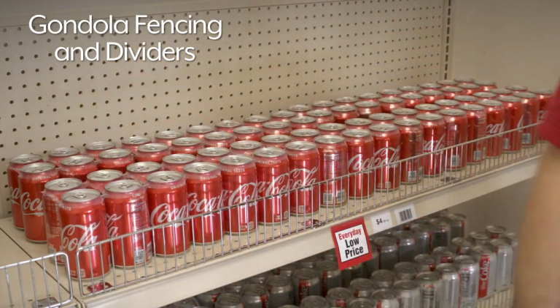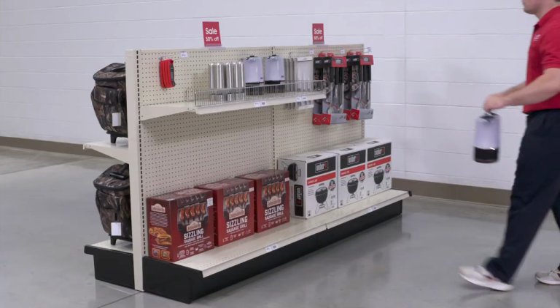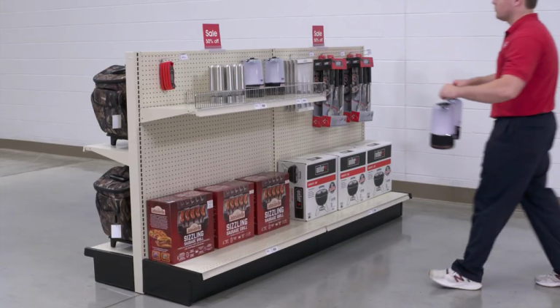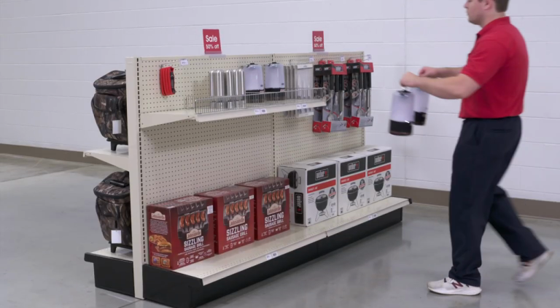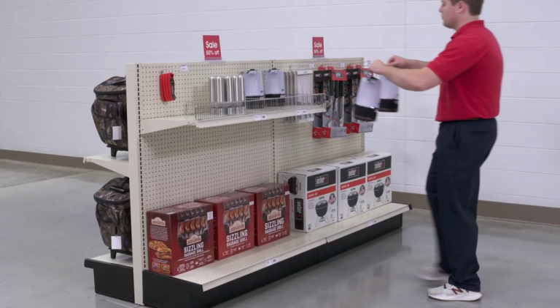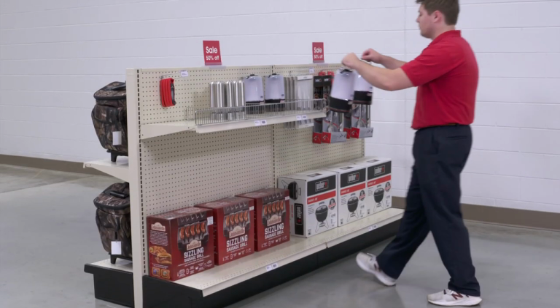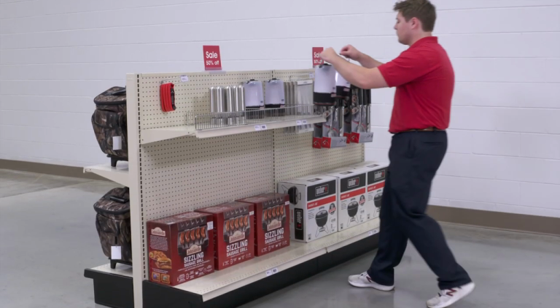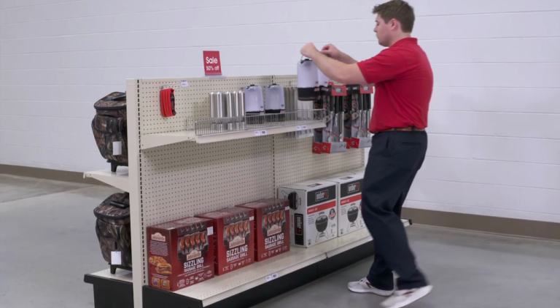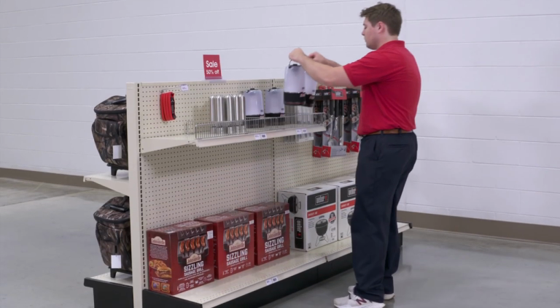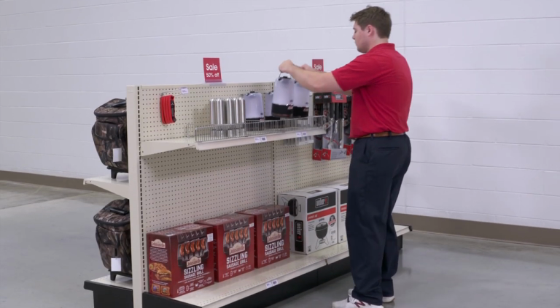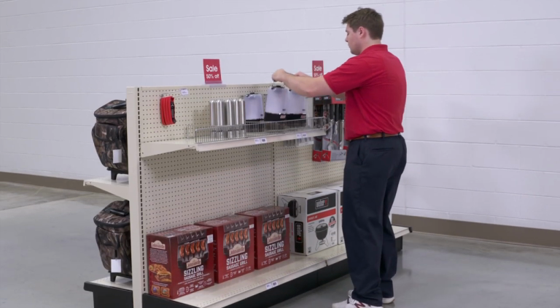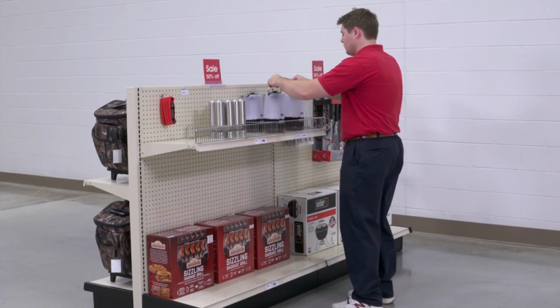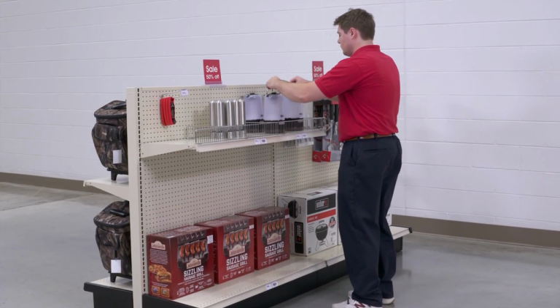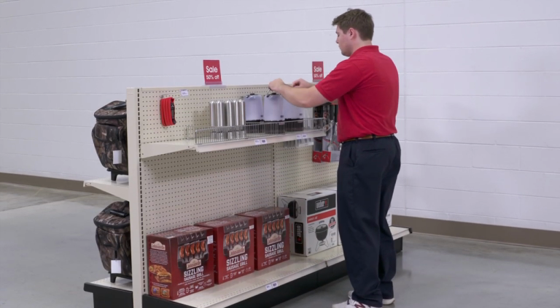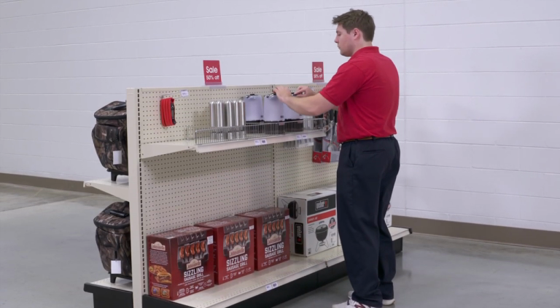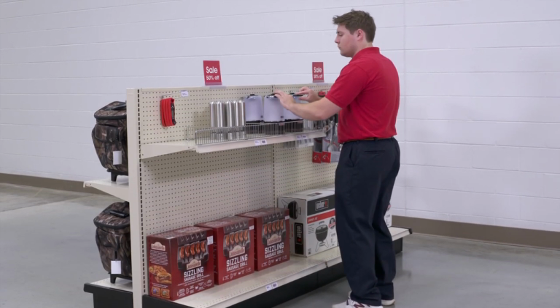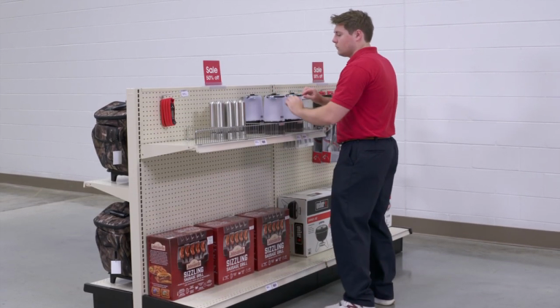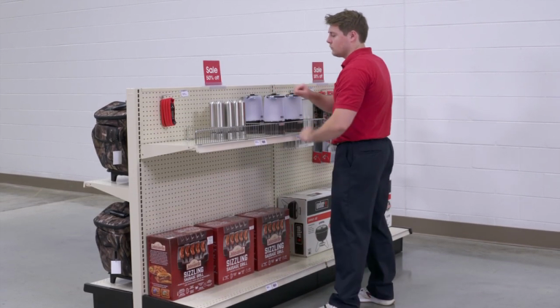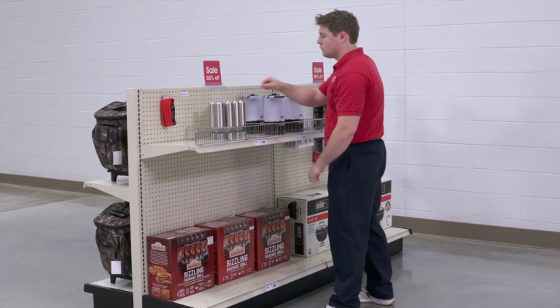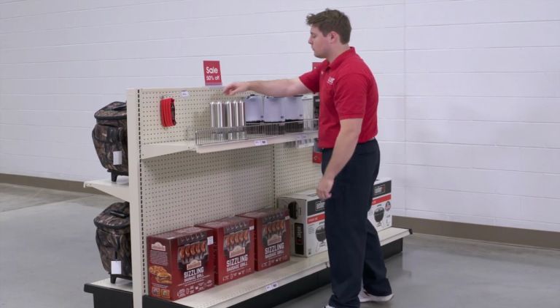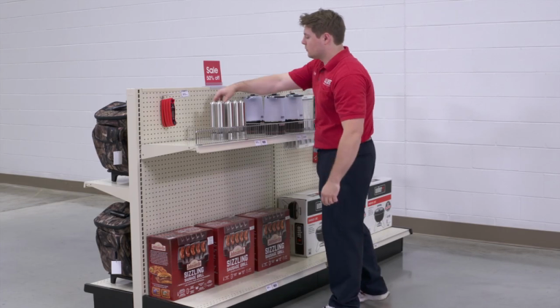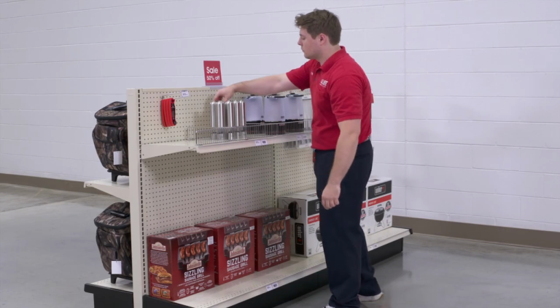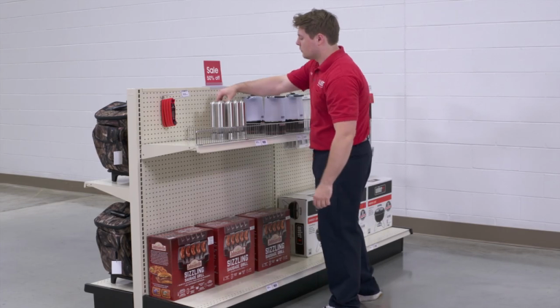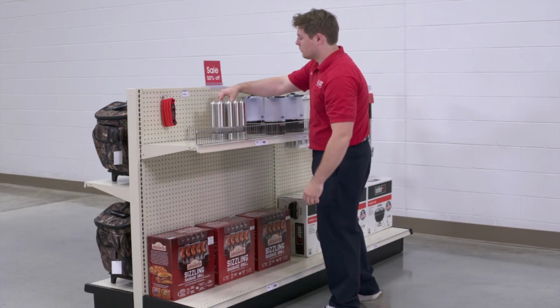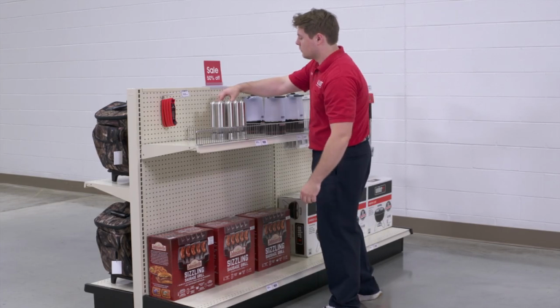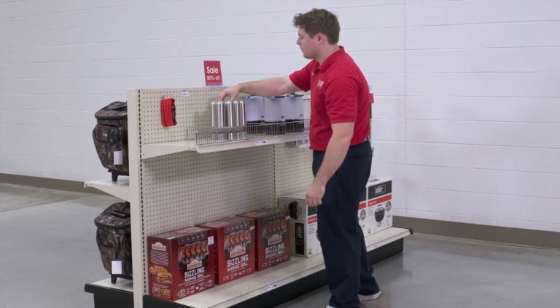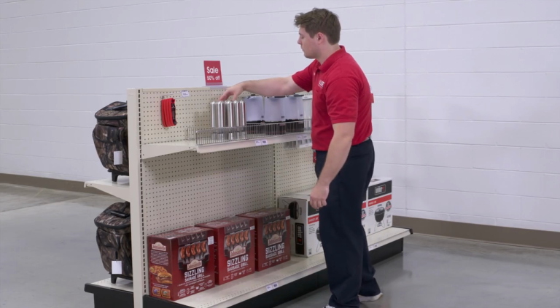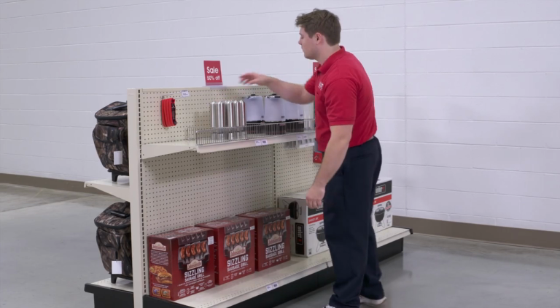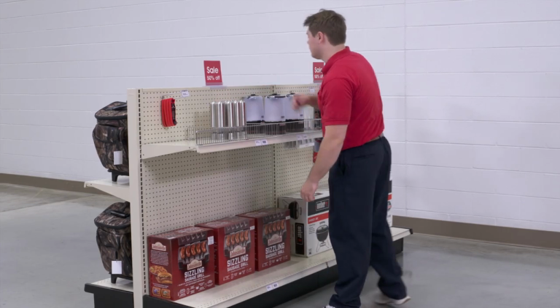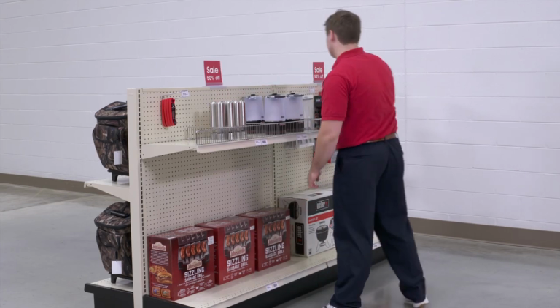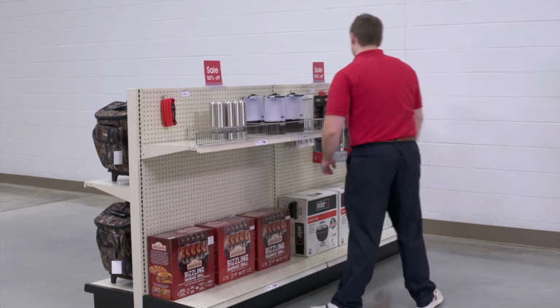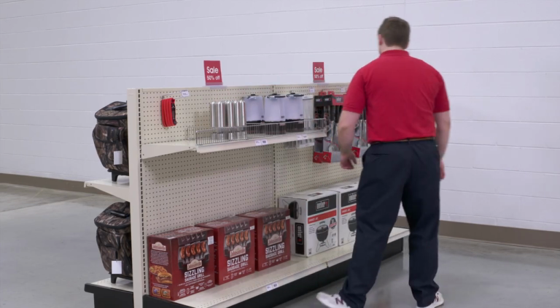Whatever your retail needs are, you can rely on Uline to have the solution.